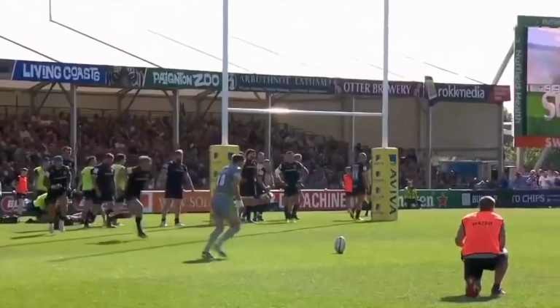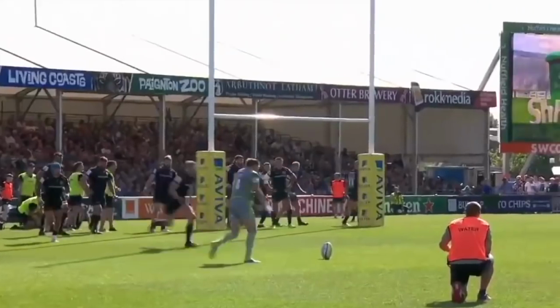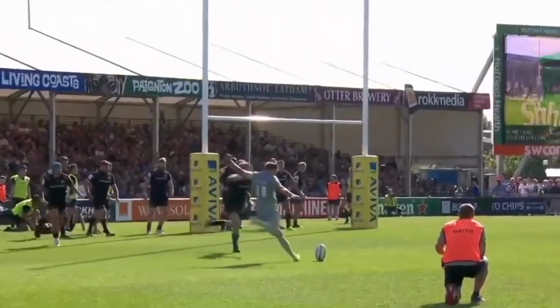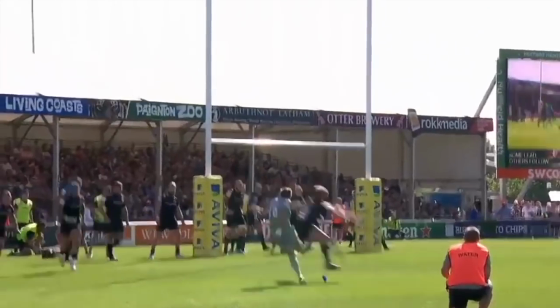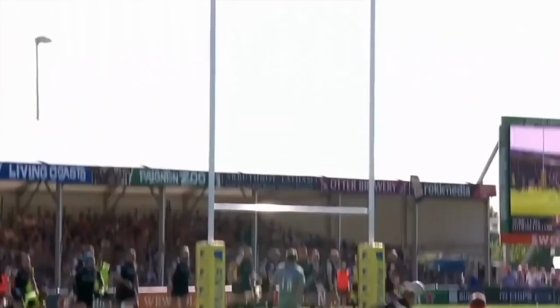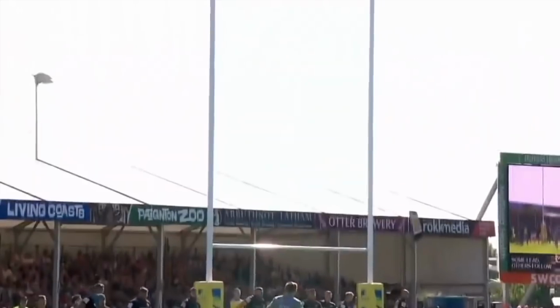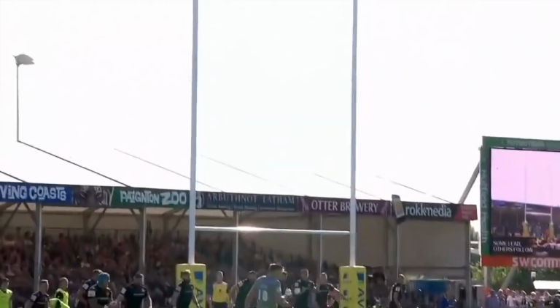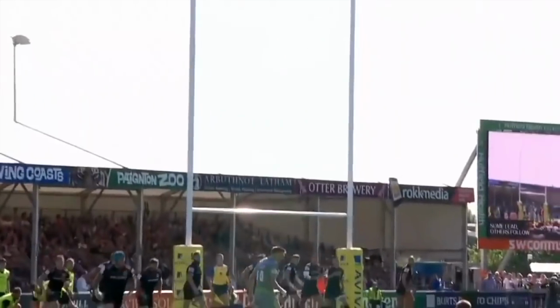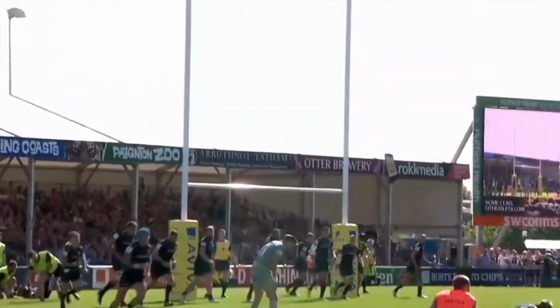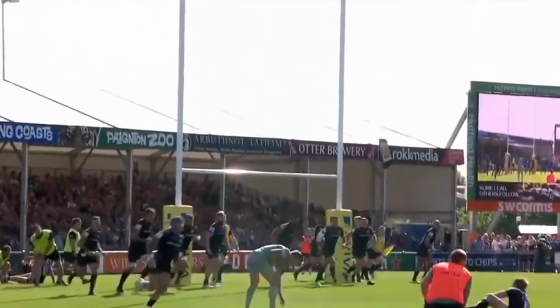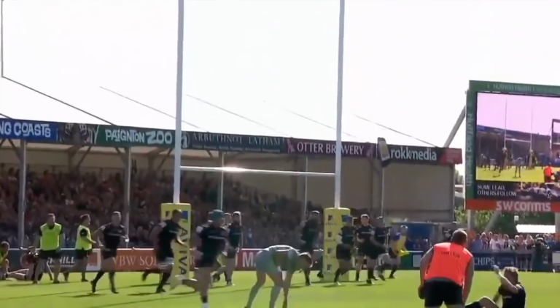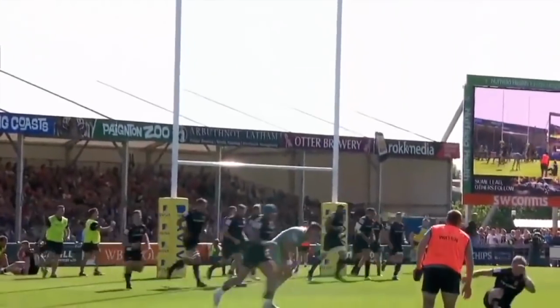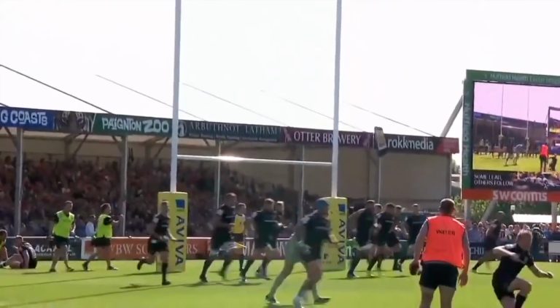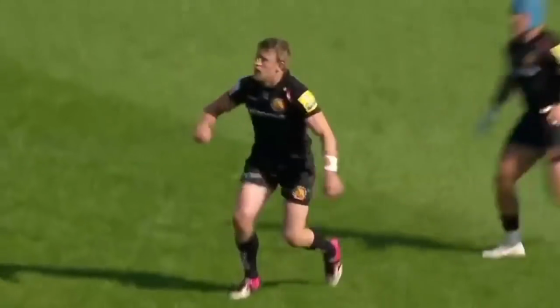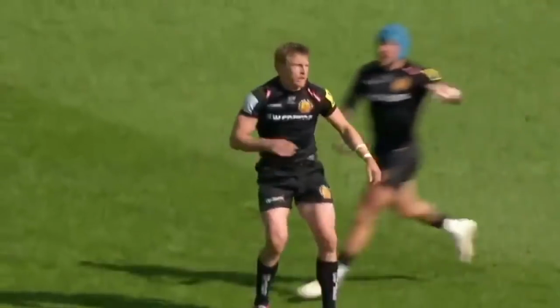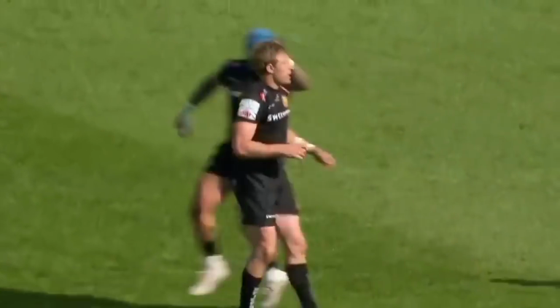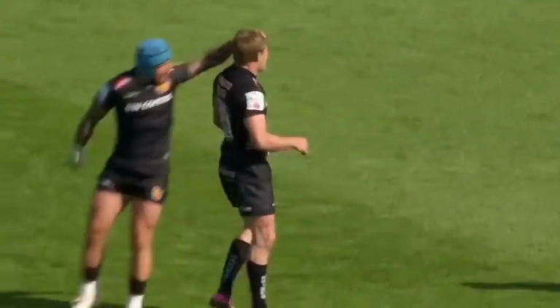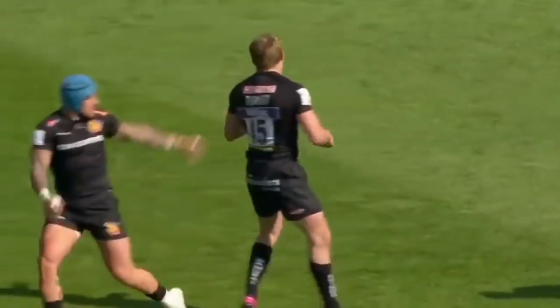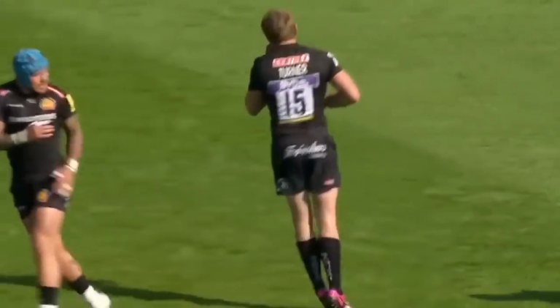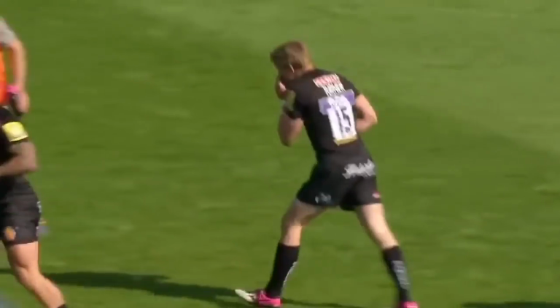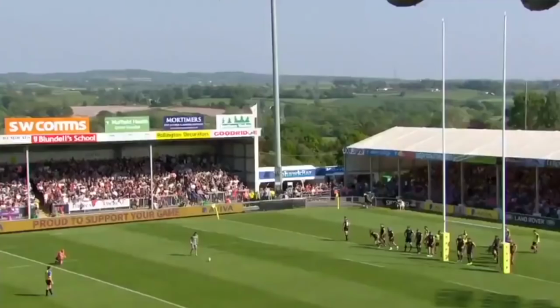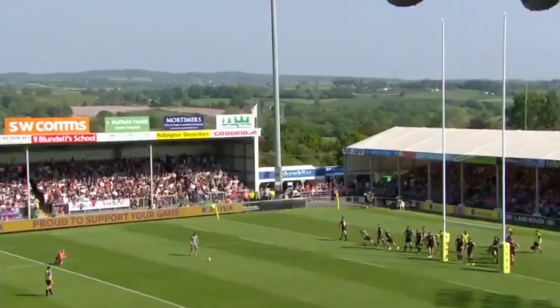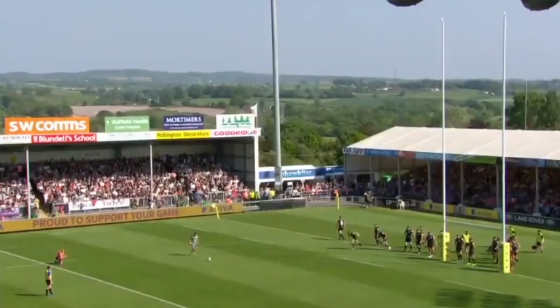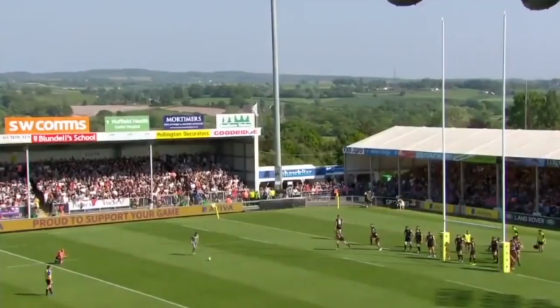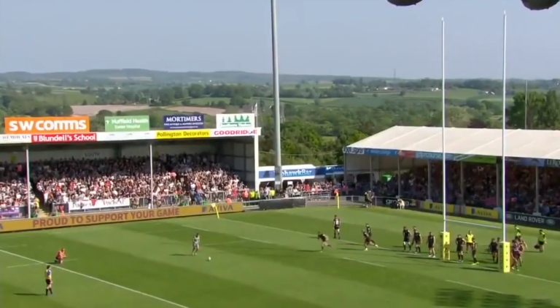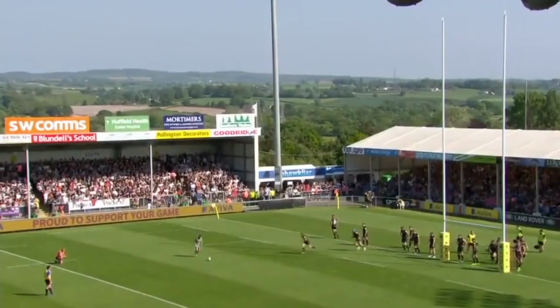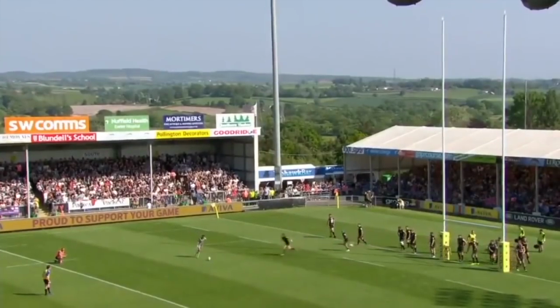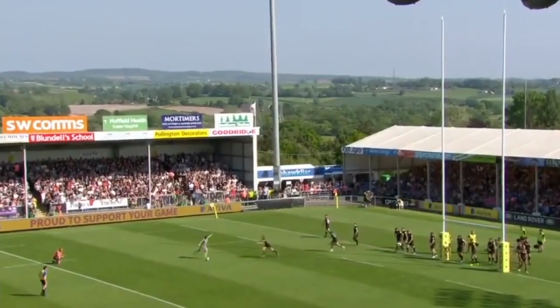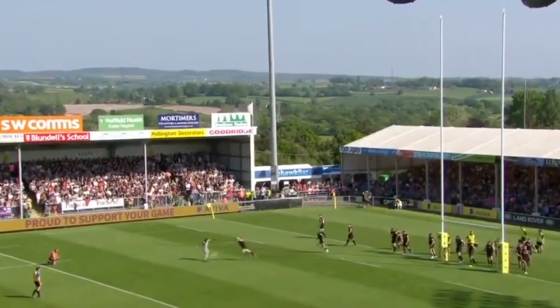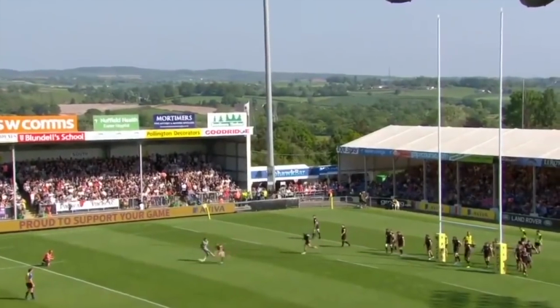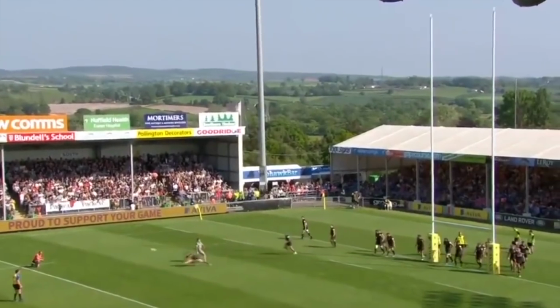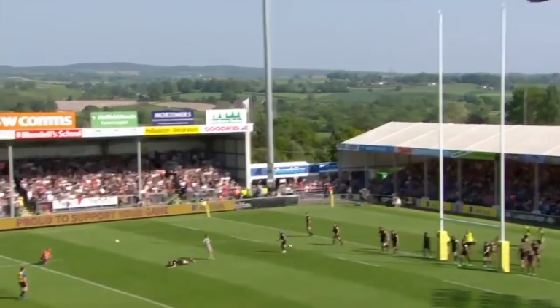Filled with some good offloading, and the kick remarkably charged down. You don't see that too often.